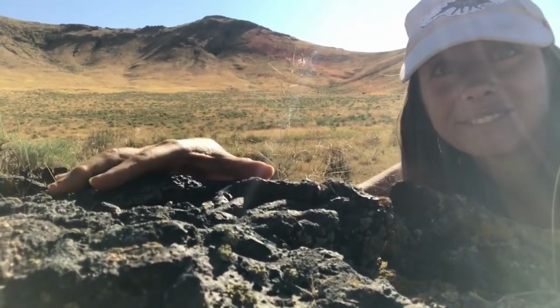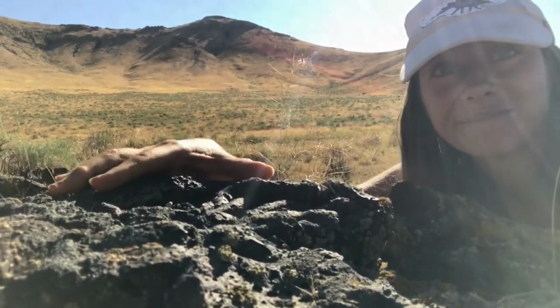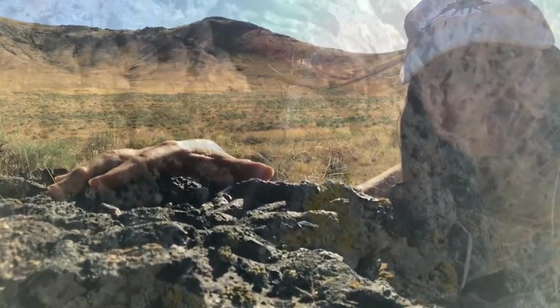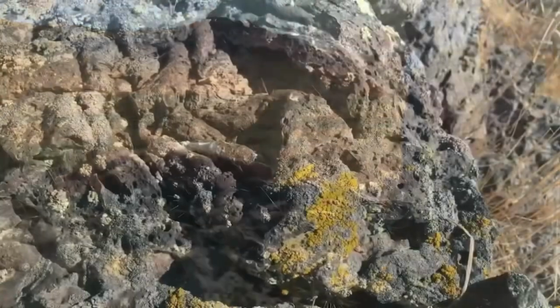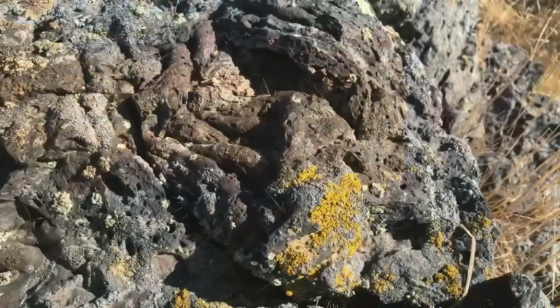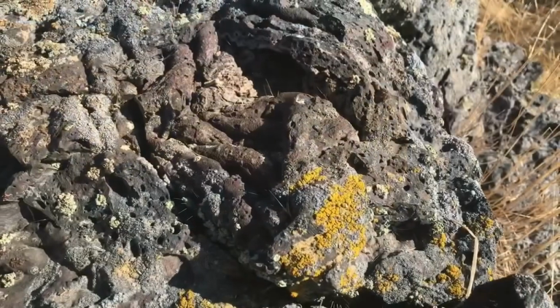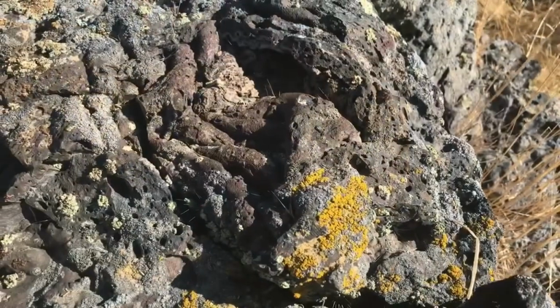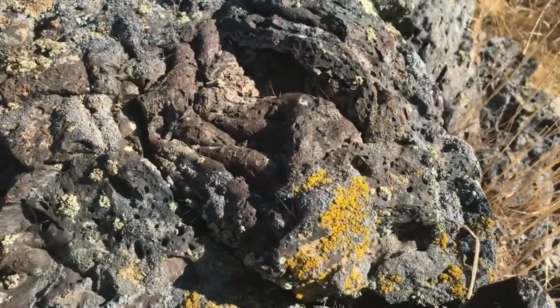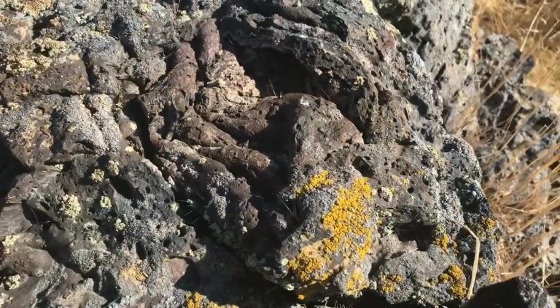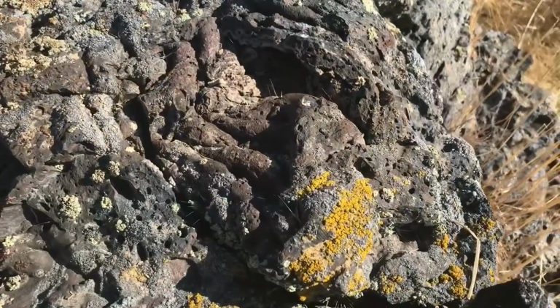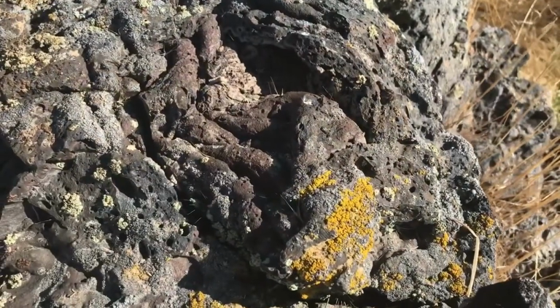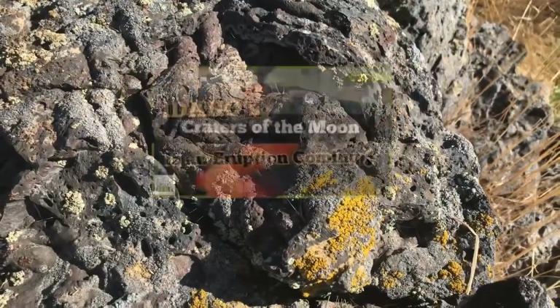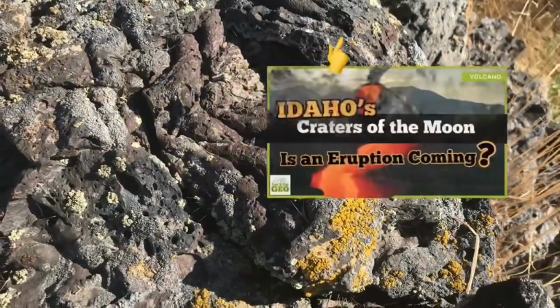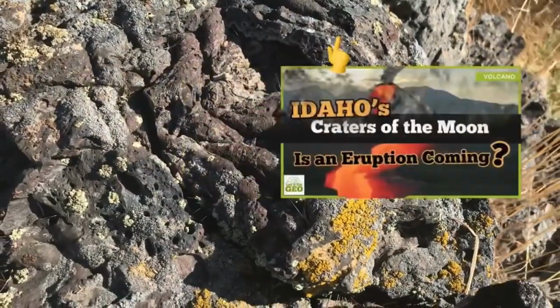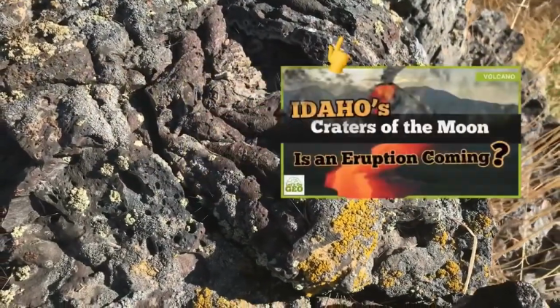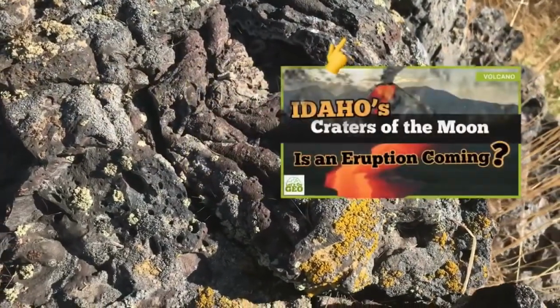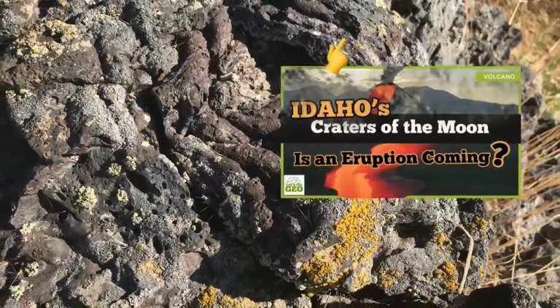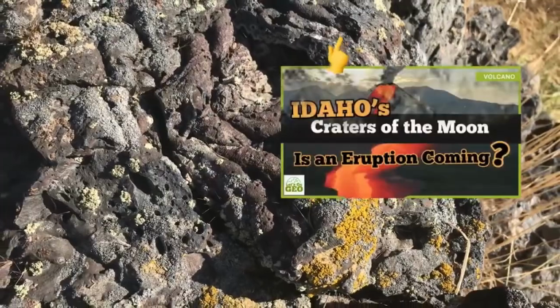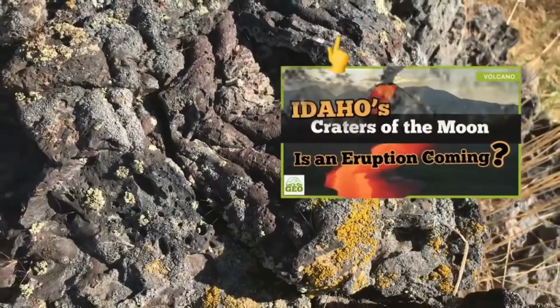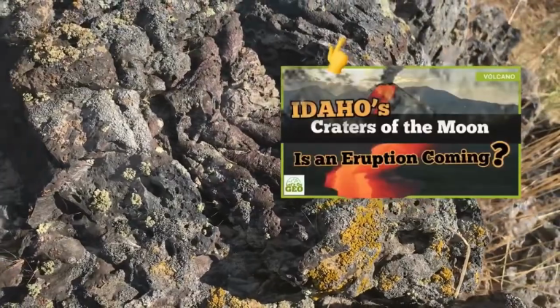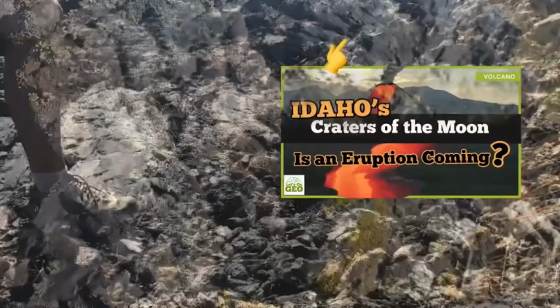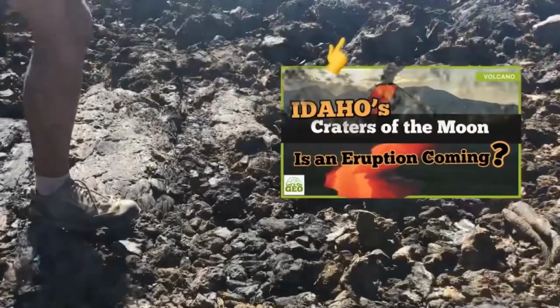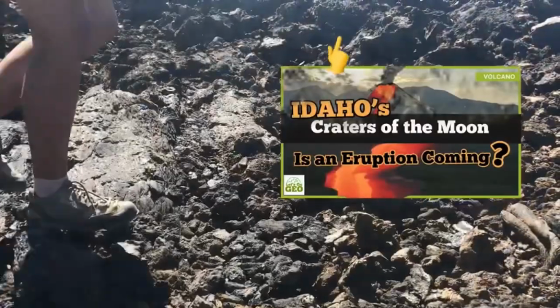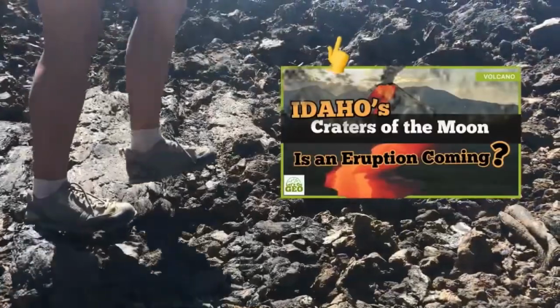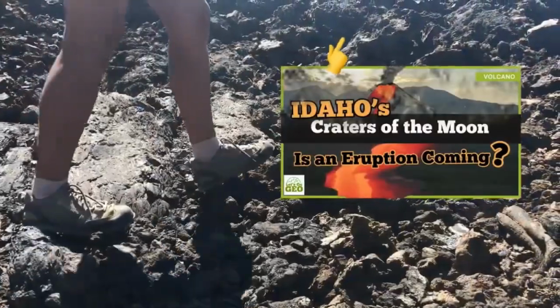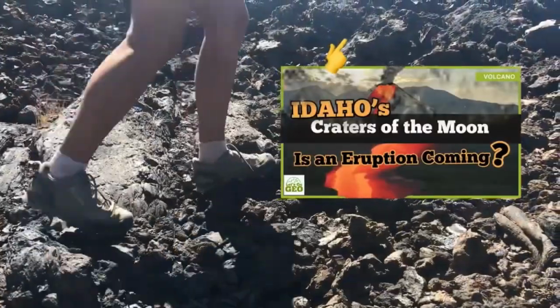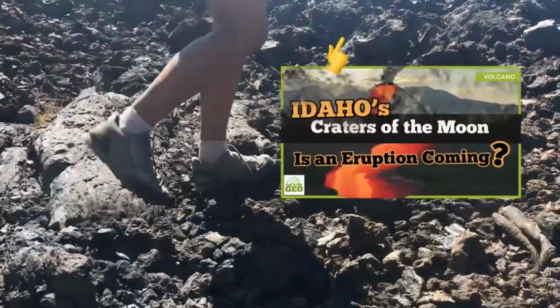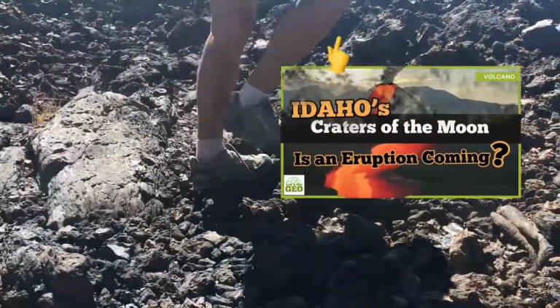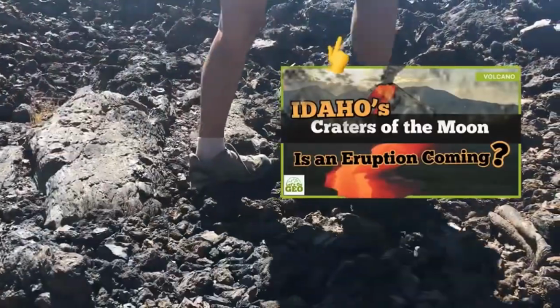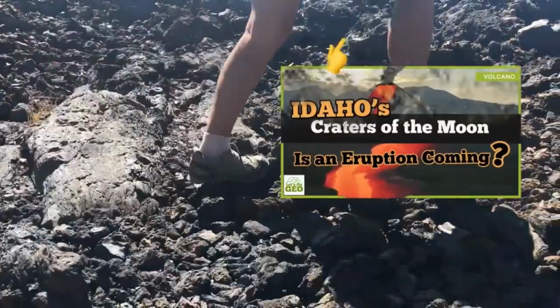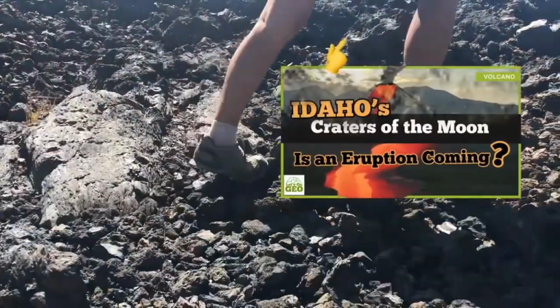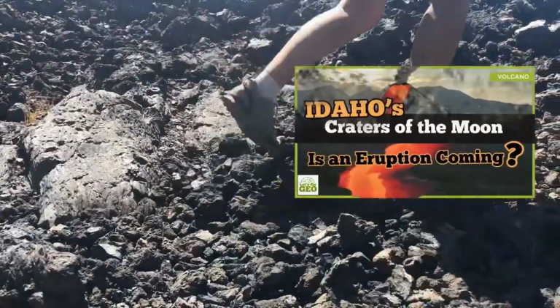We took a closer look at this stuff when I visited the Craters of the Moon, where the continent is literally rifting itself apart, so check that out.